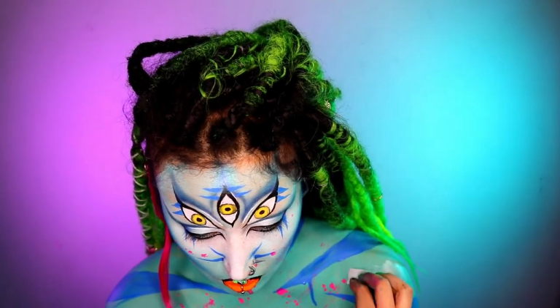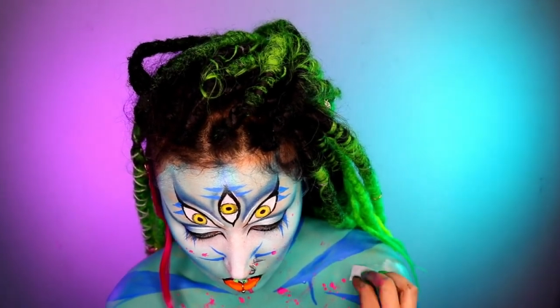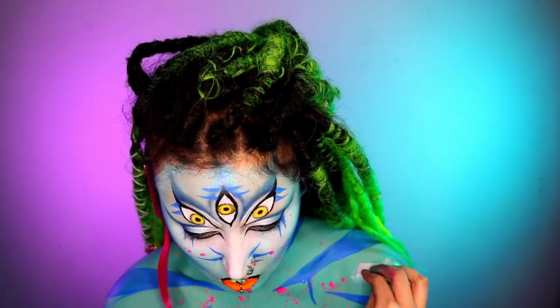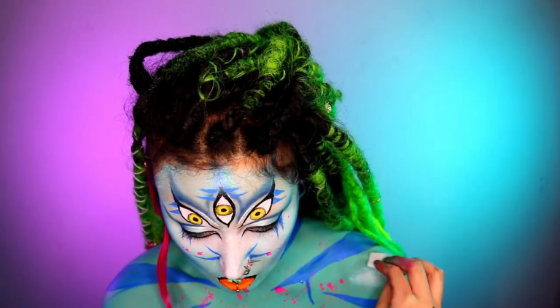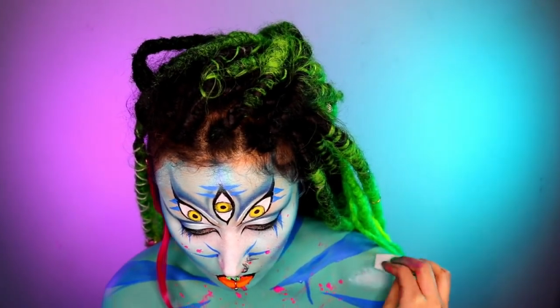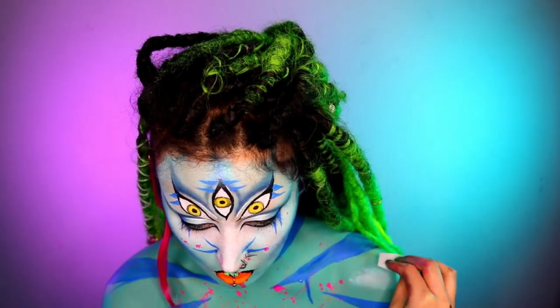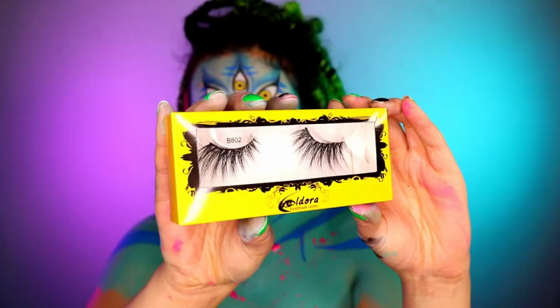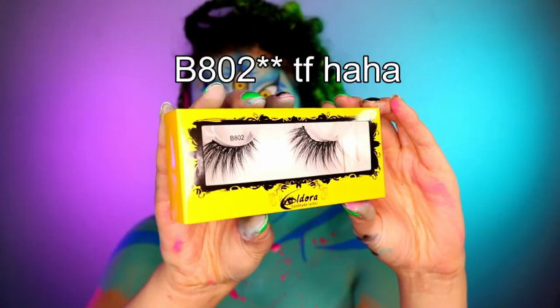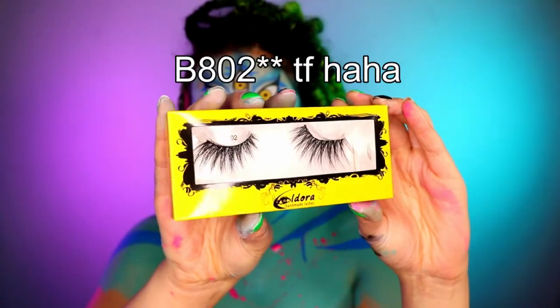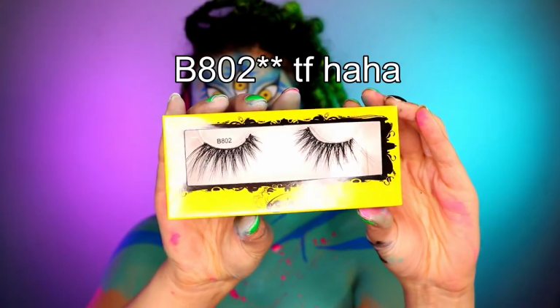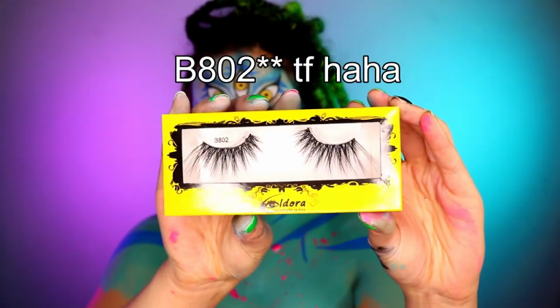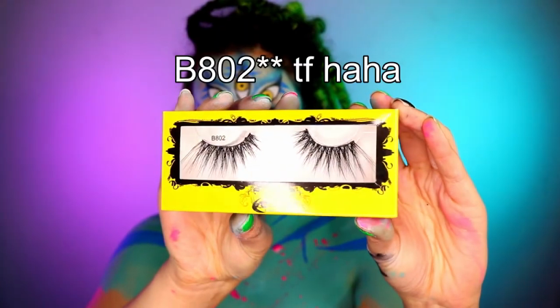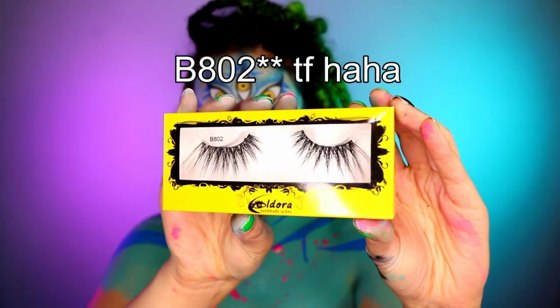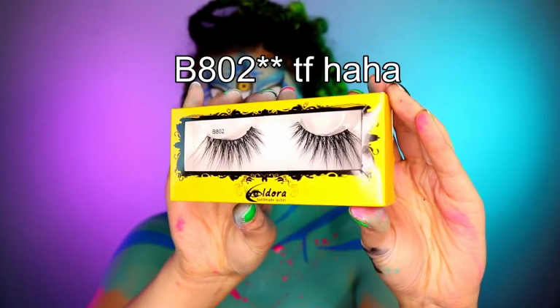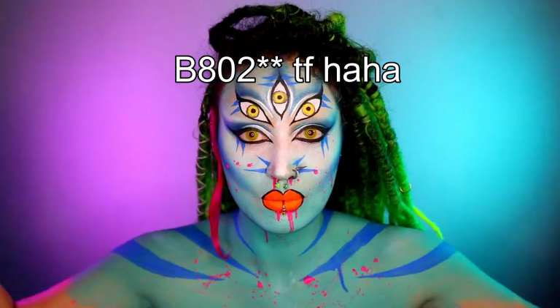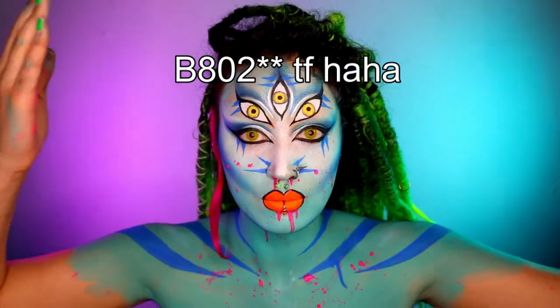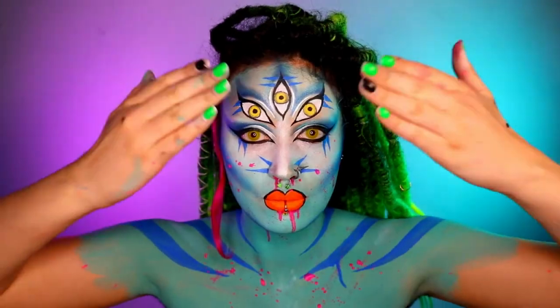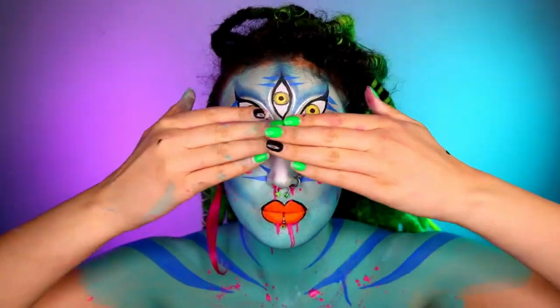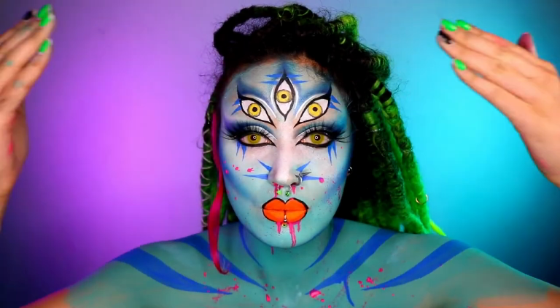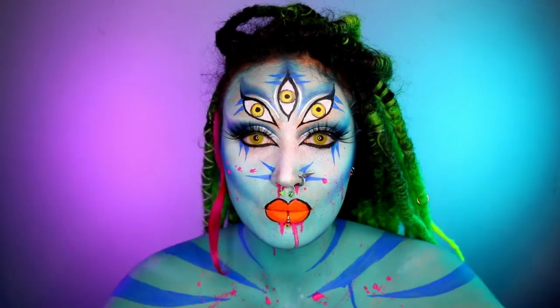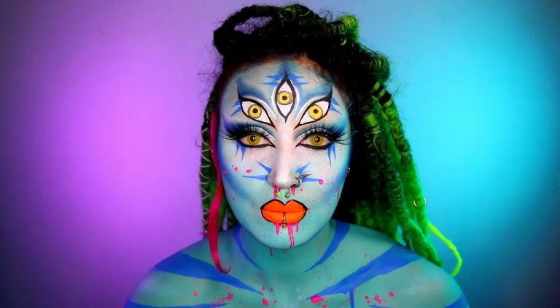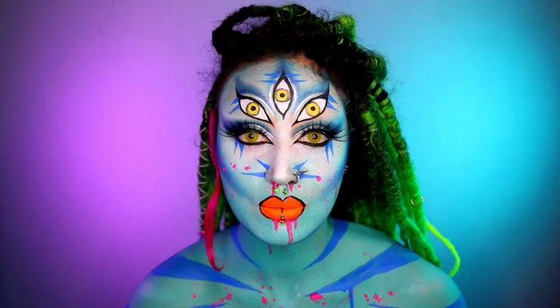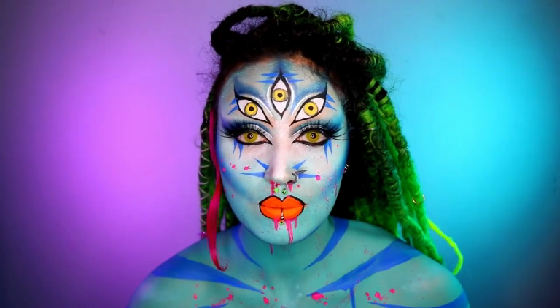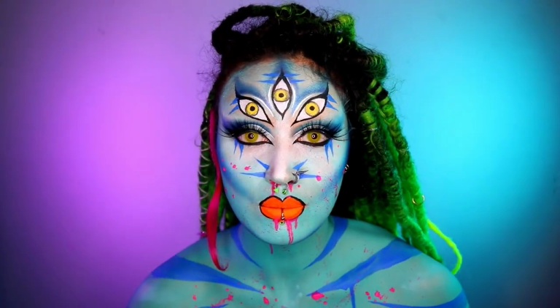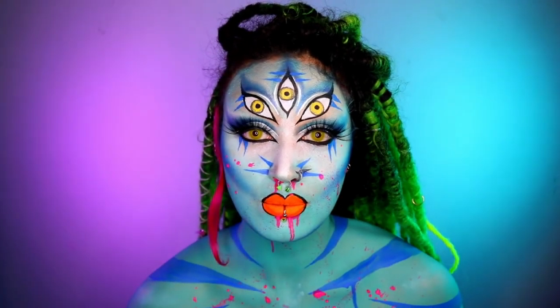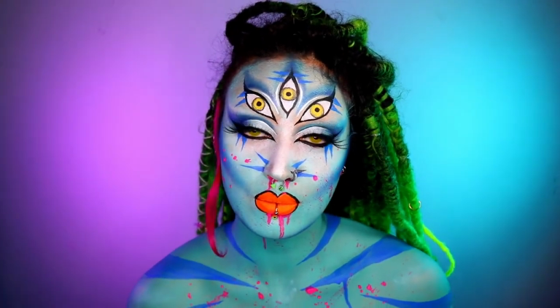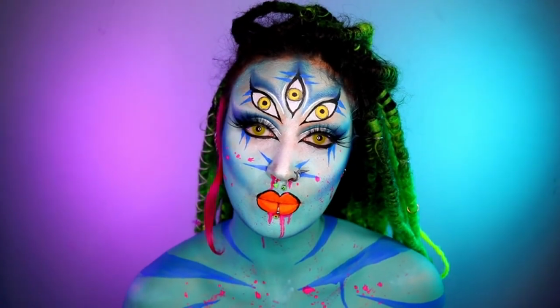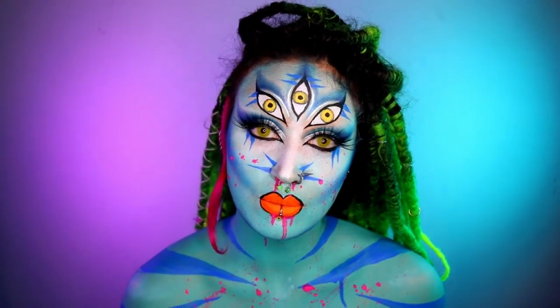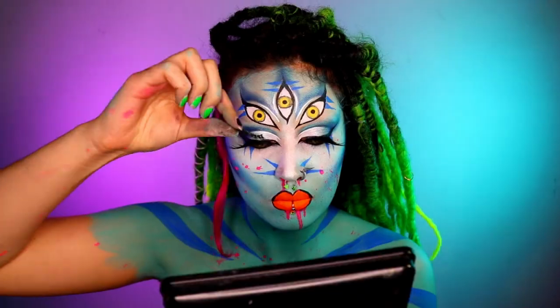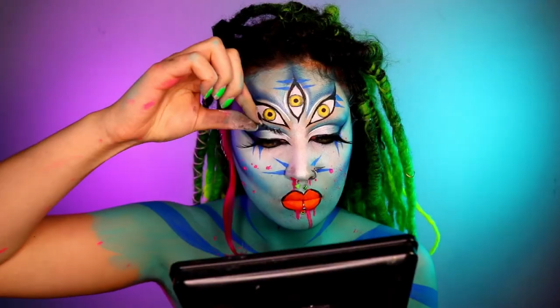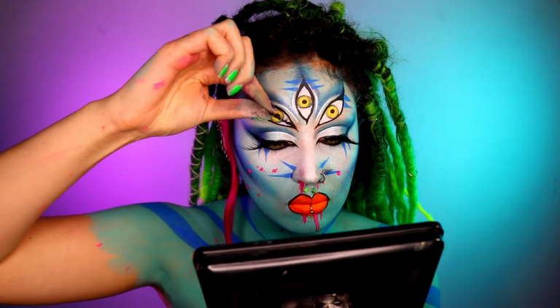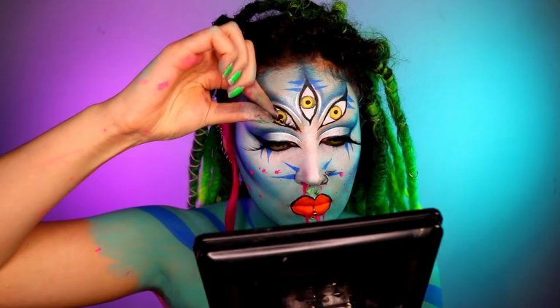For the lashes I'm using the Eldora 8B04, and then you want to apply lashes on the rest of your eyes as well.